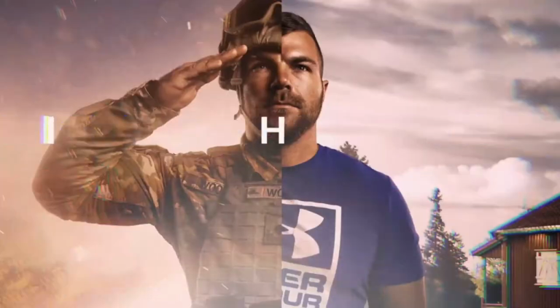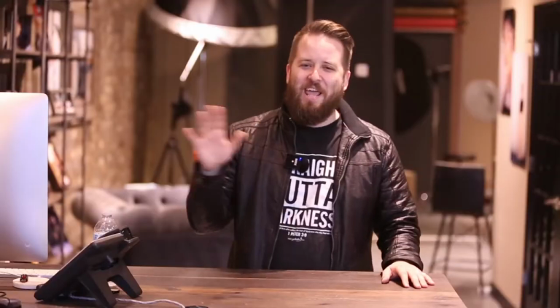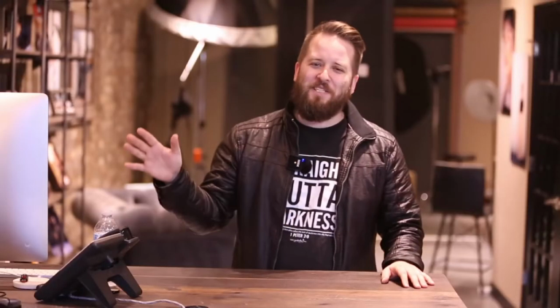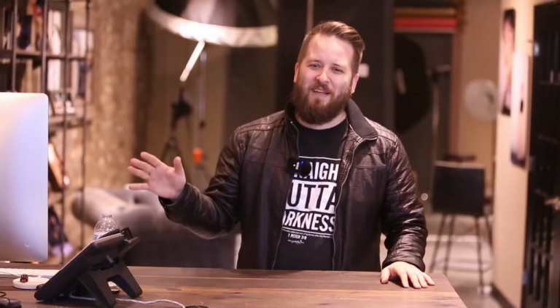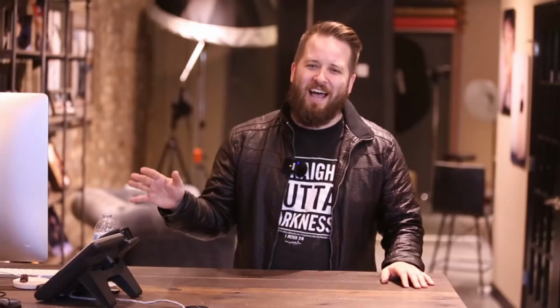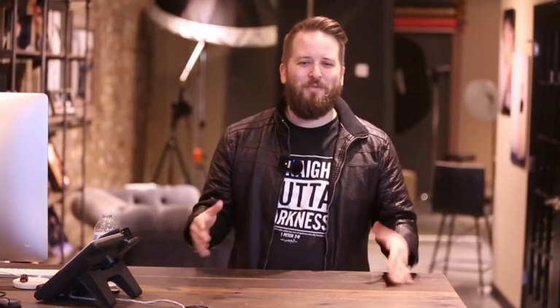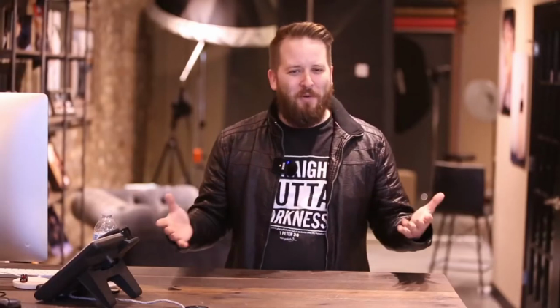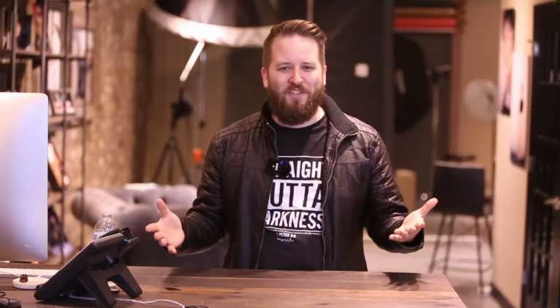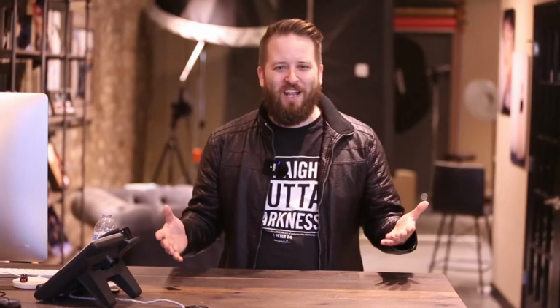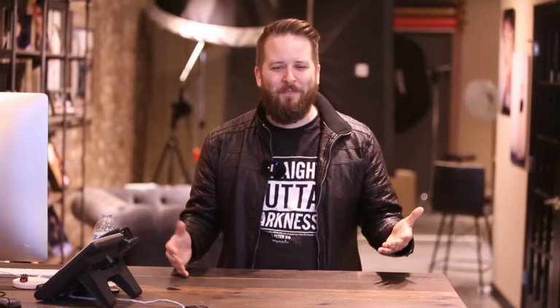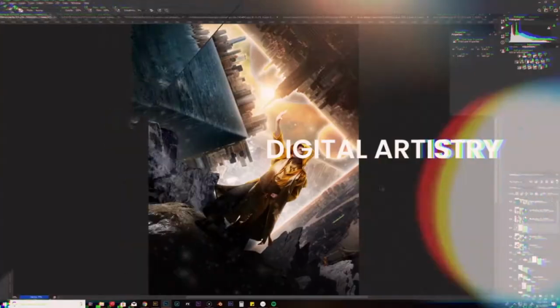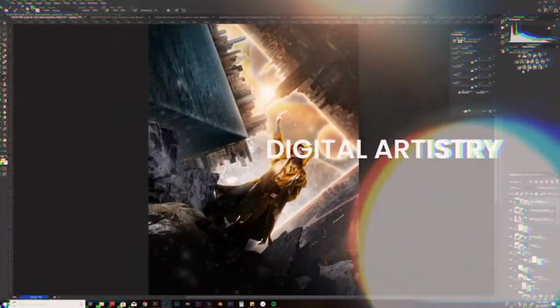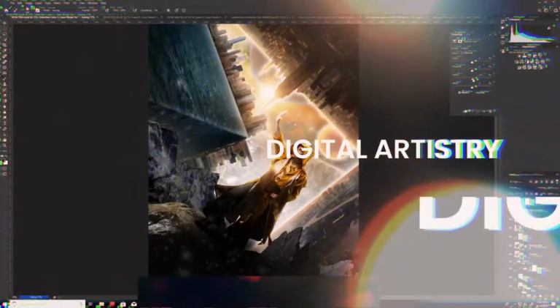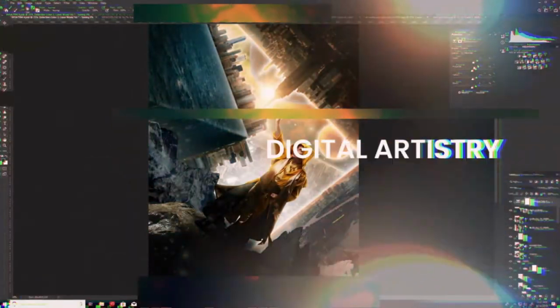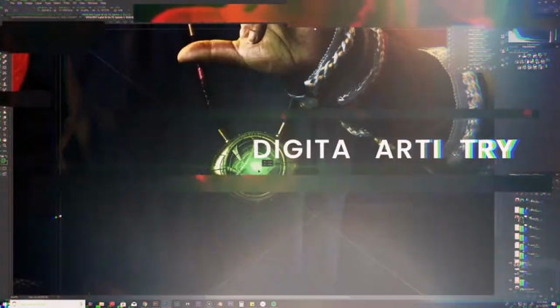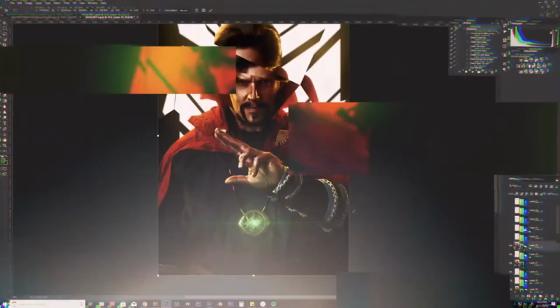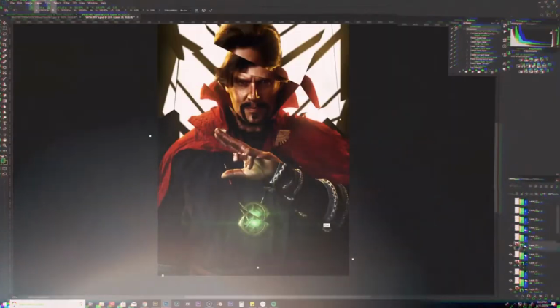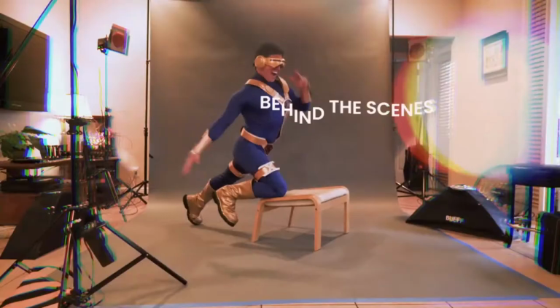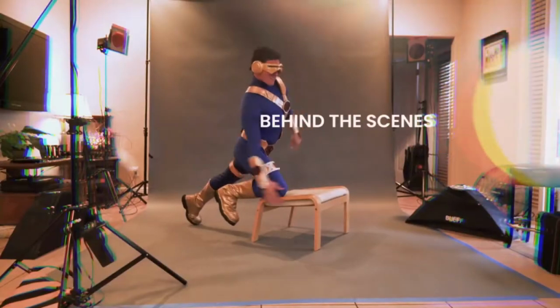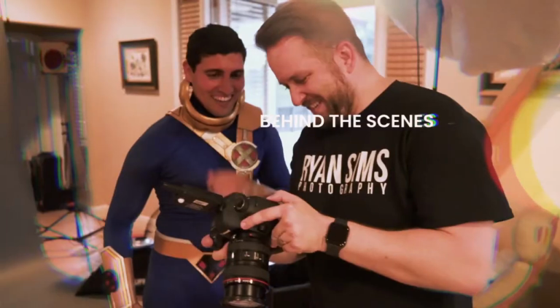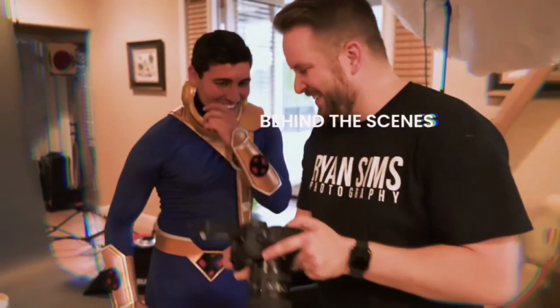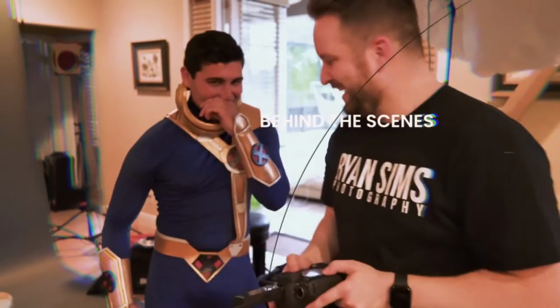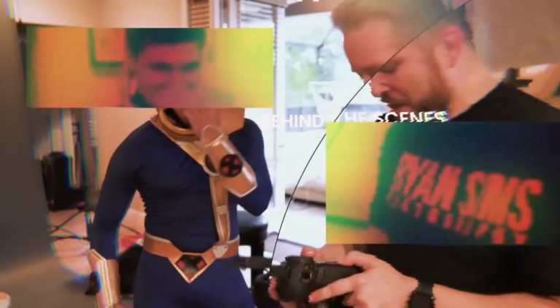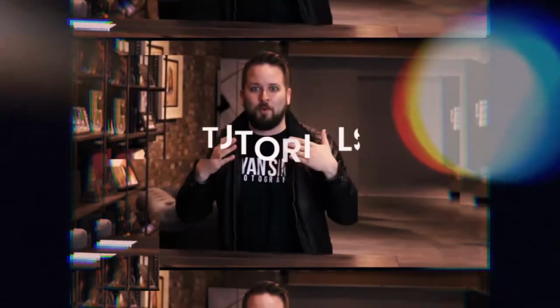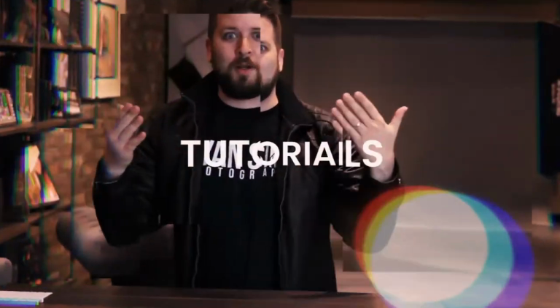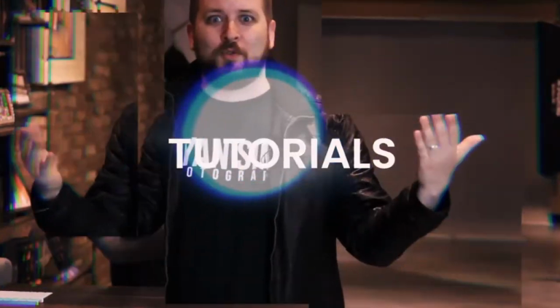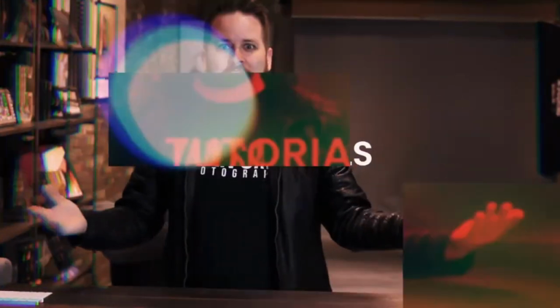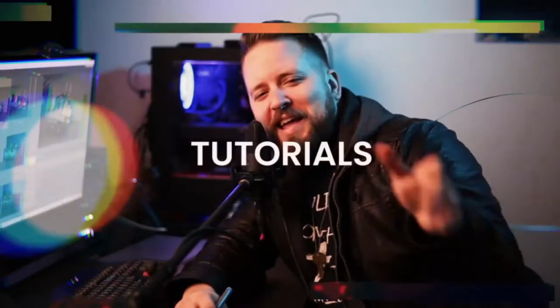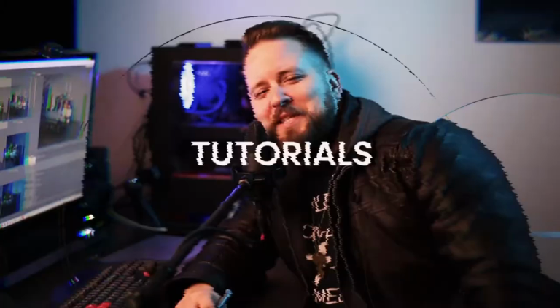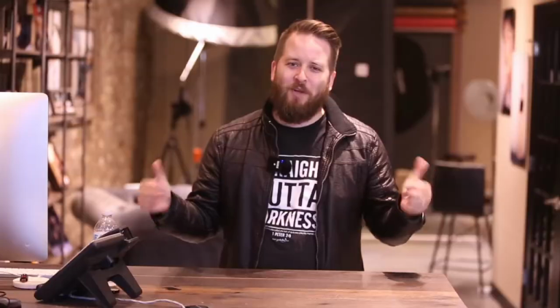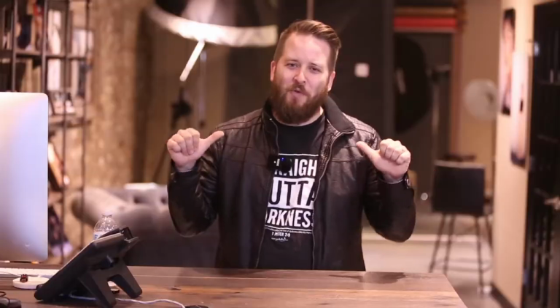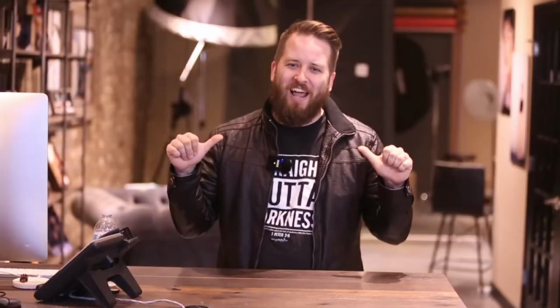Hey, what's up guys? Welcome to the channel. It's about to get raw. It's about to get real. It's Raw to Real with Ryan.